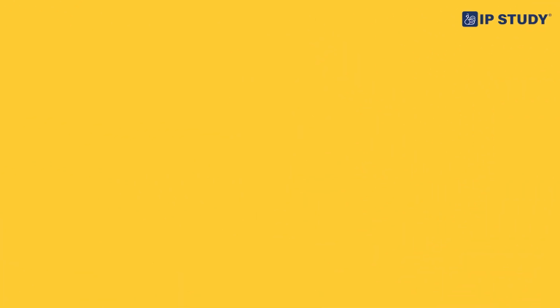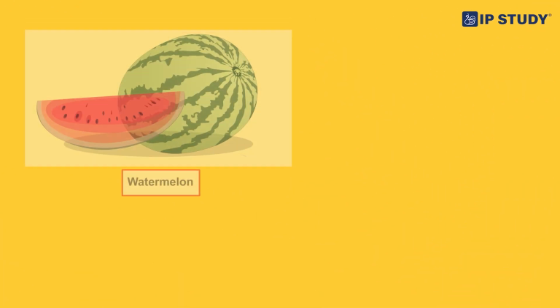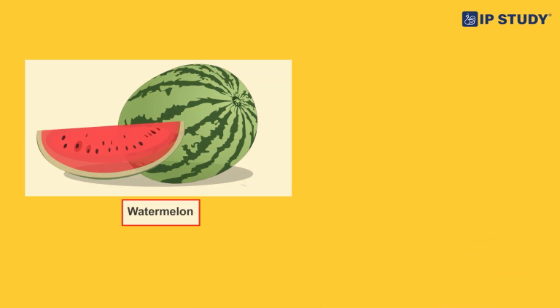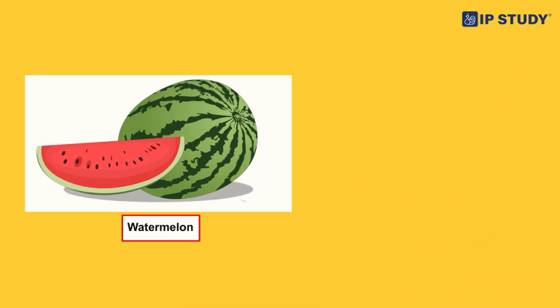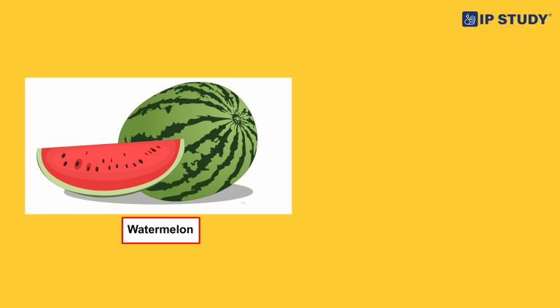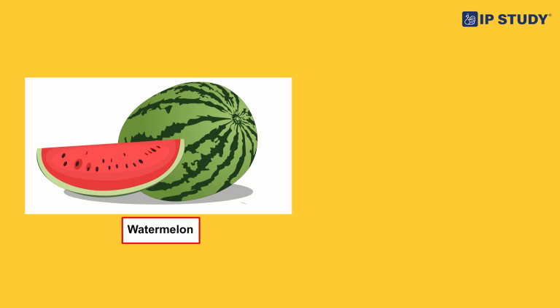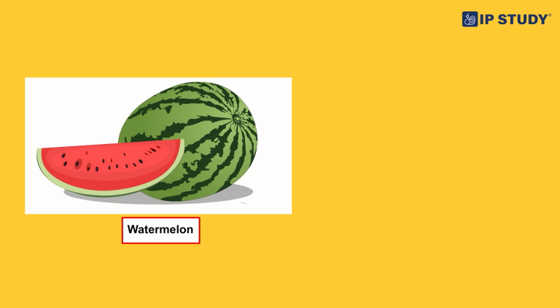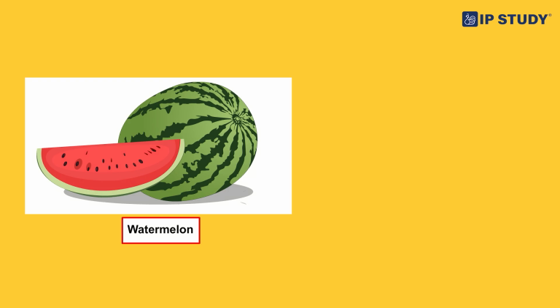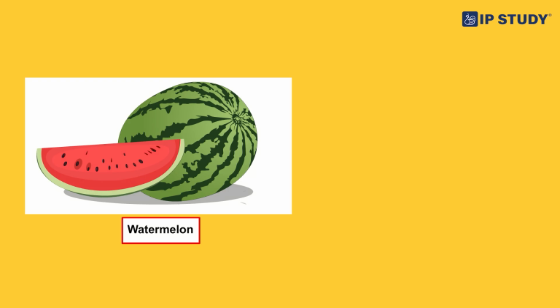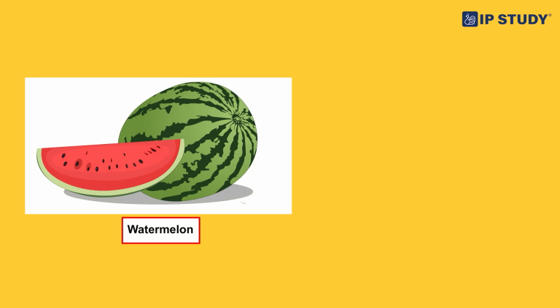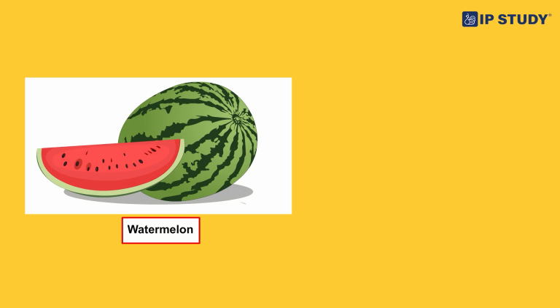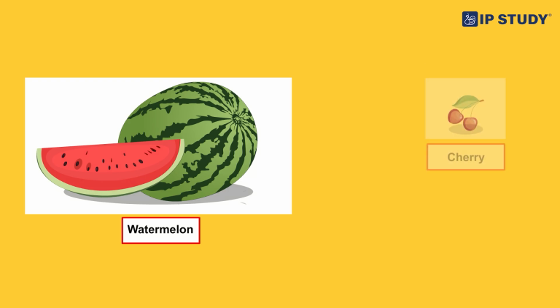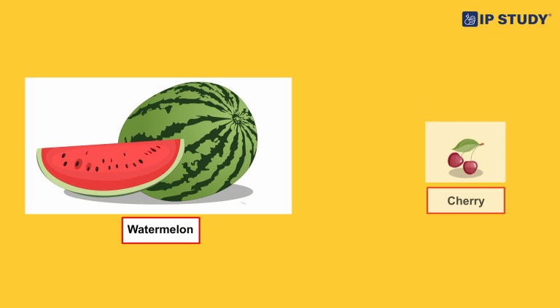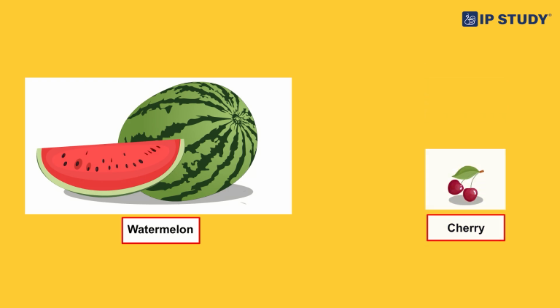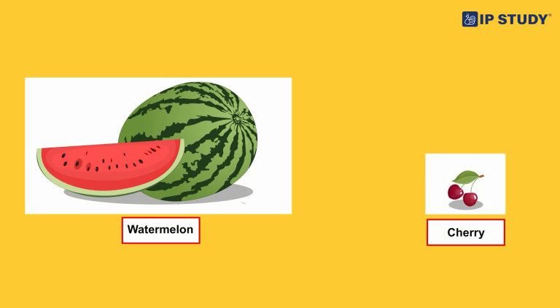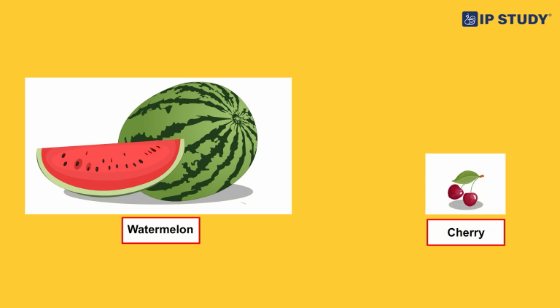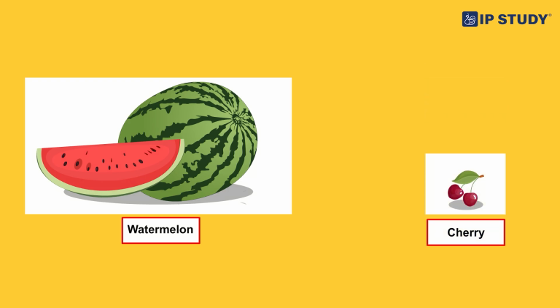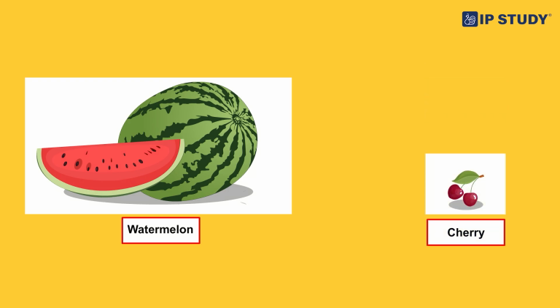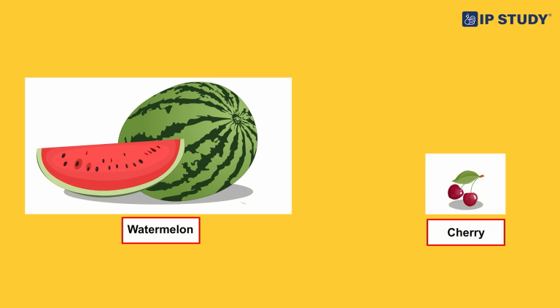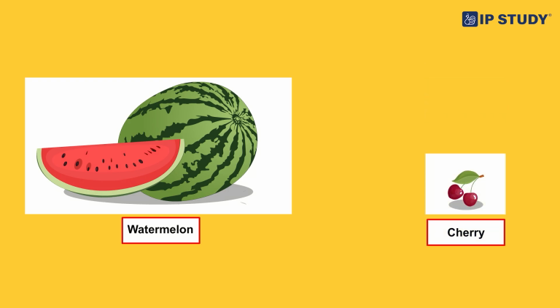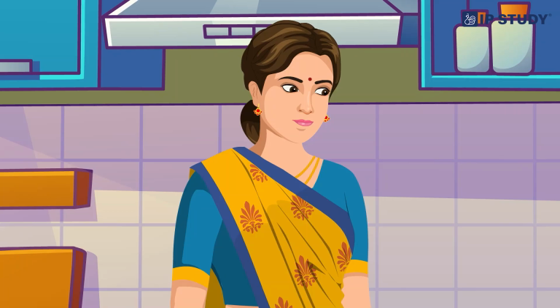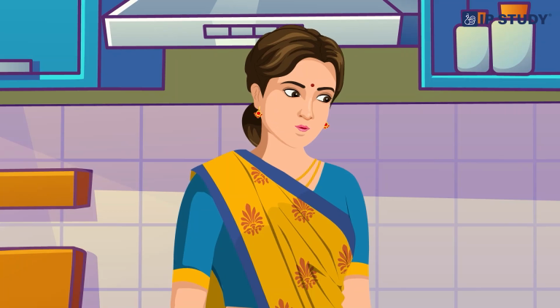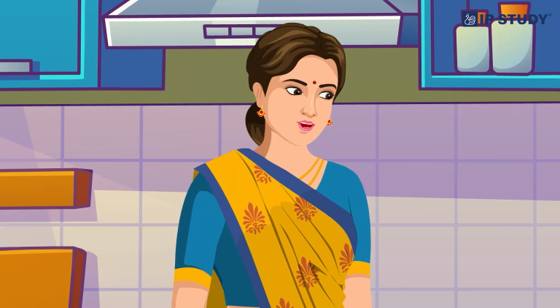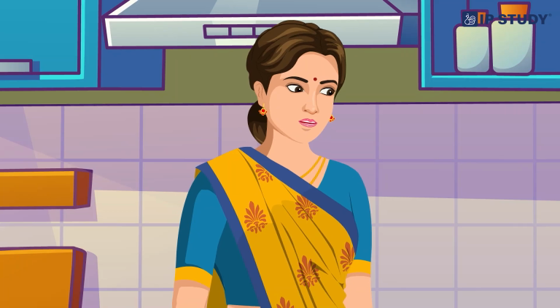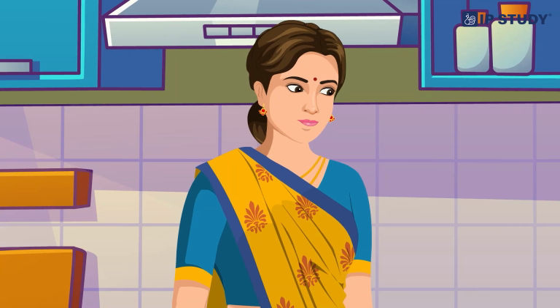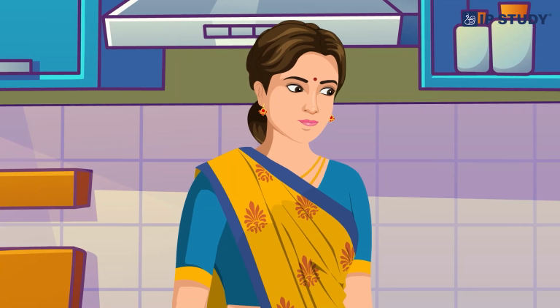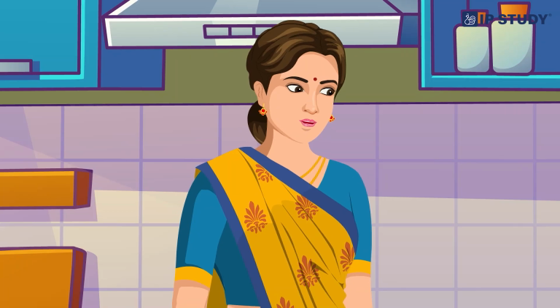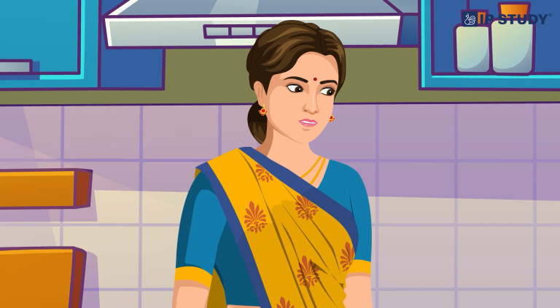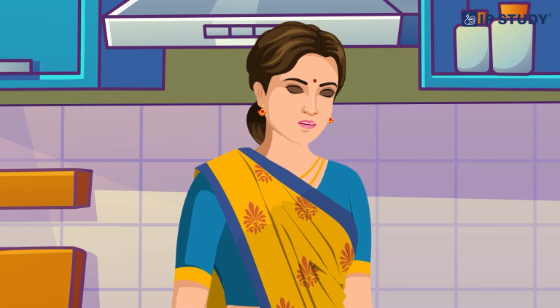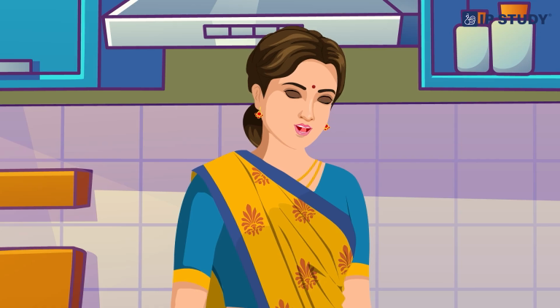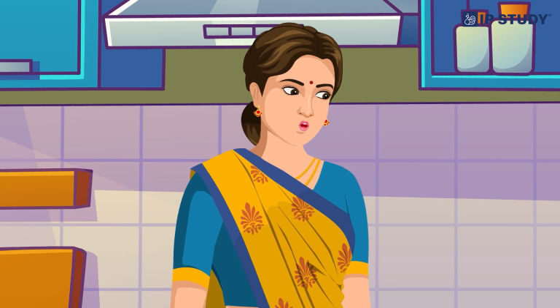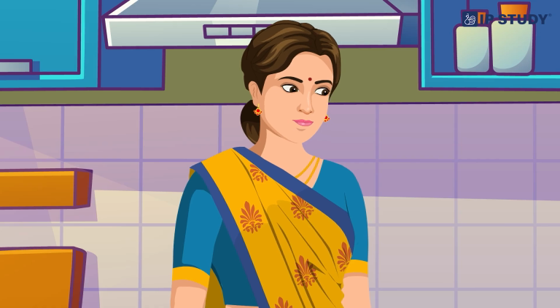Now tell me, which one is big and which one is small? The watermelon is bigger and the cherries are small. Exactly, Urvashi — you are right!